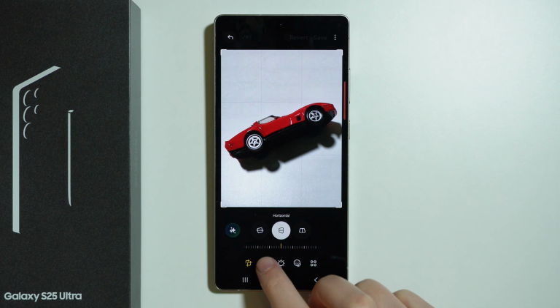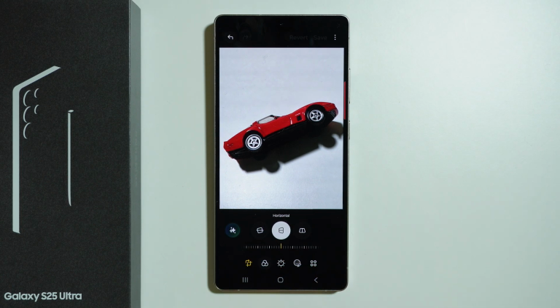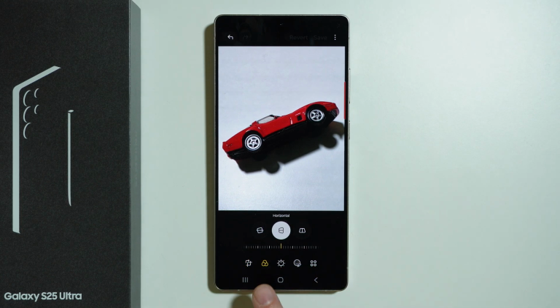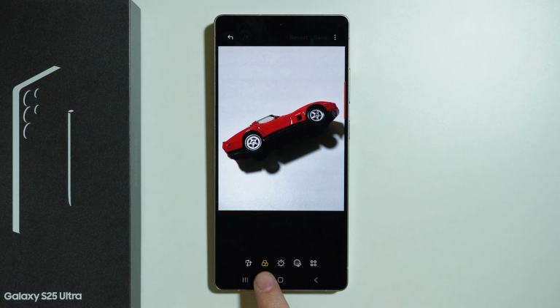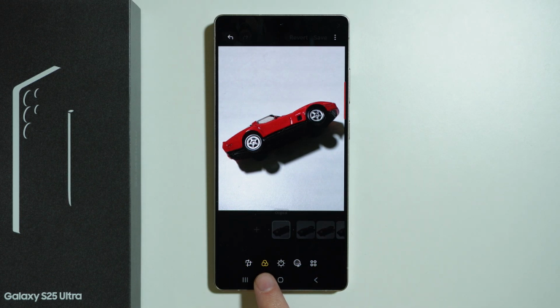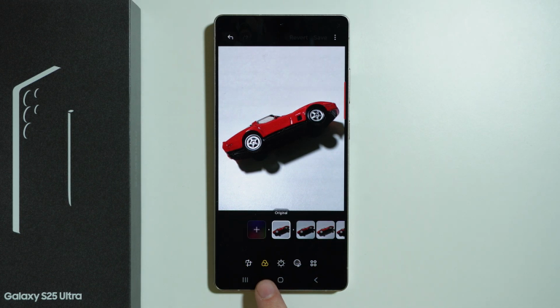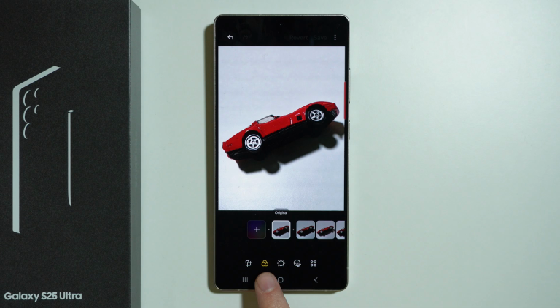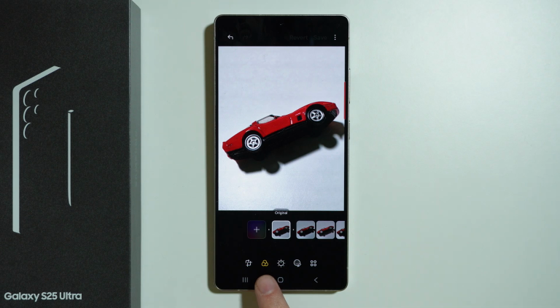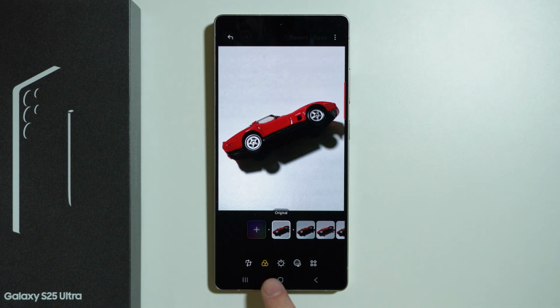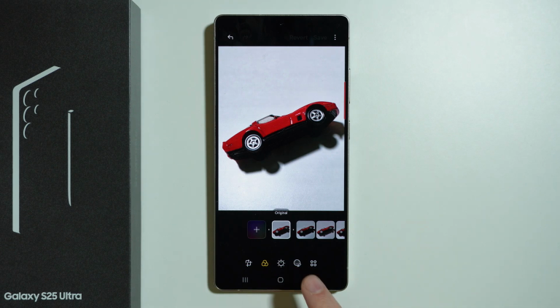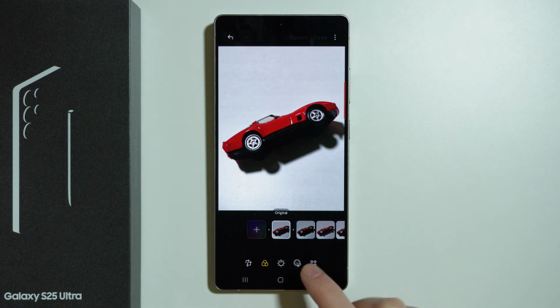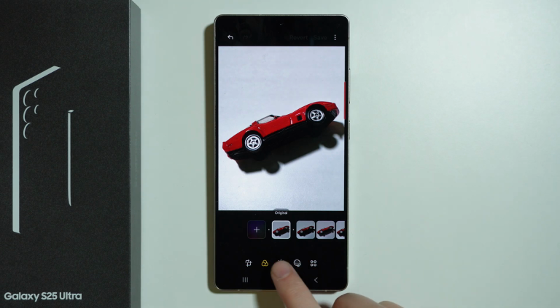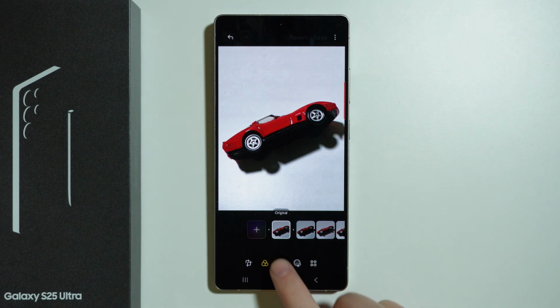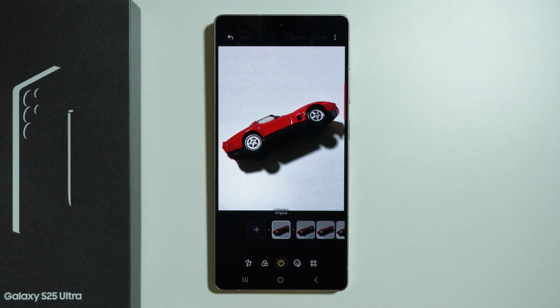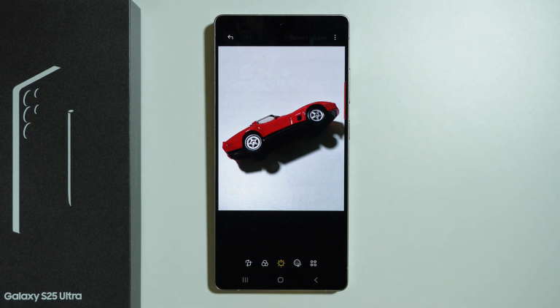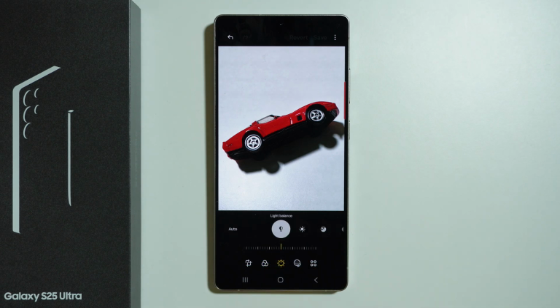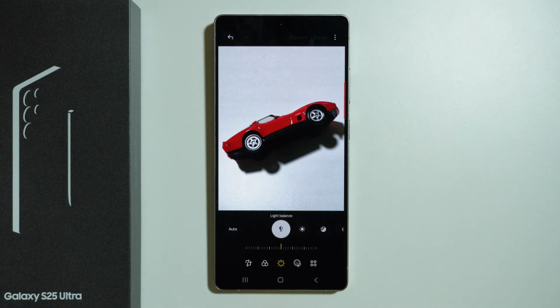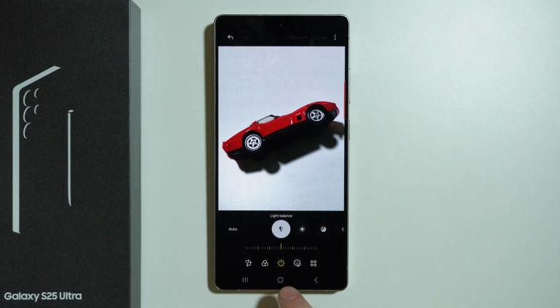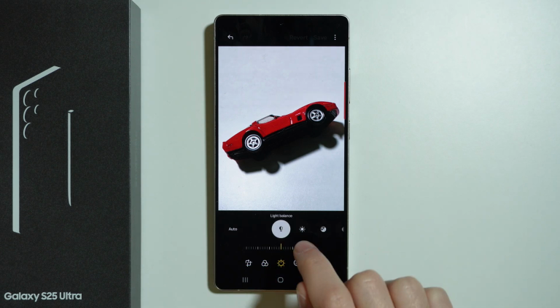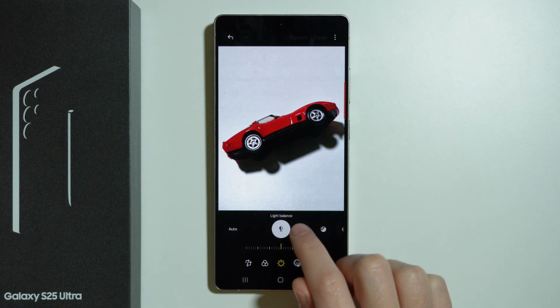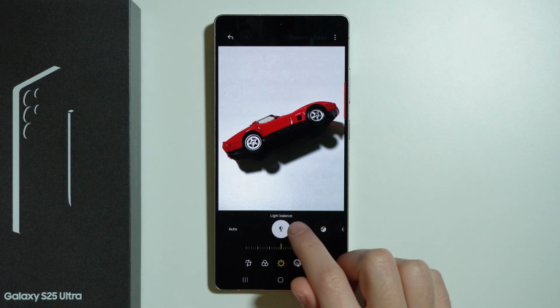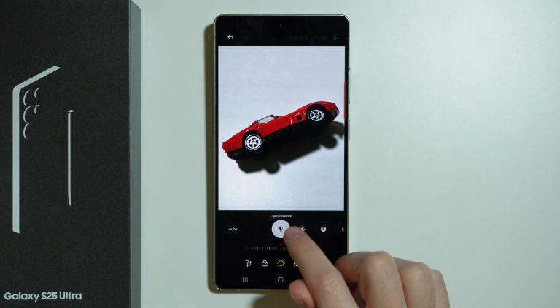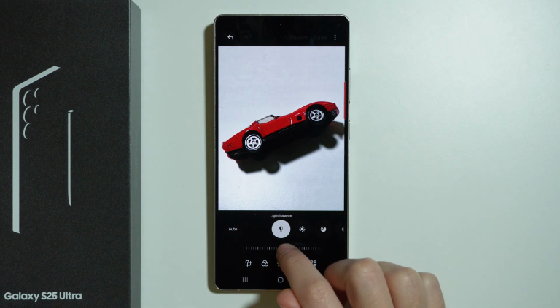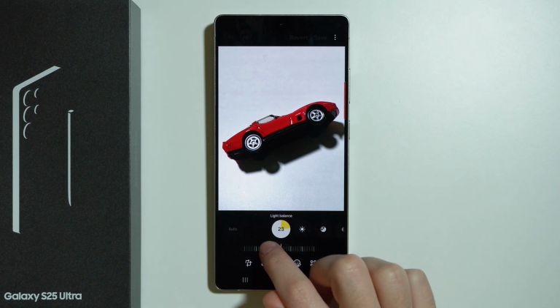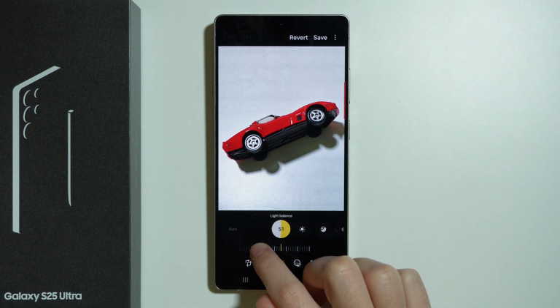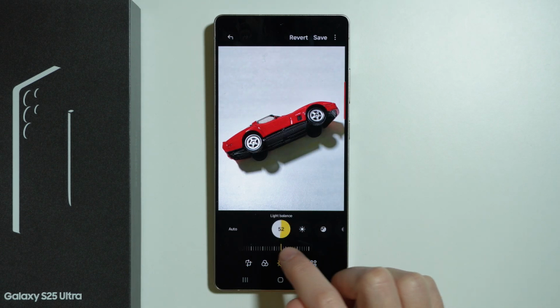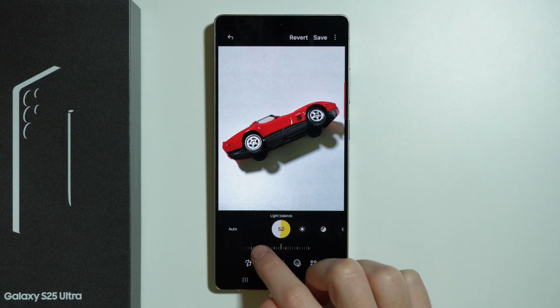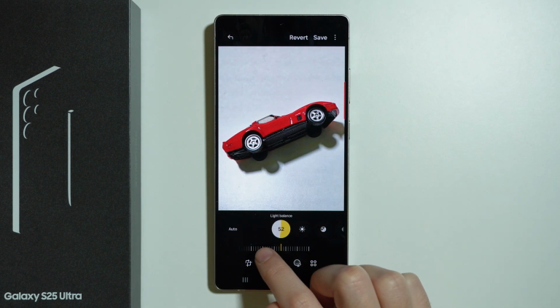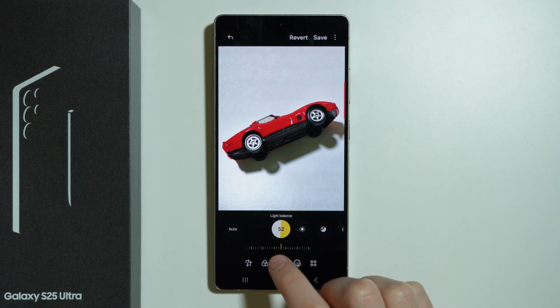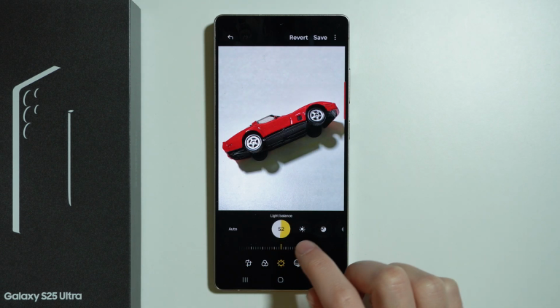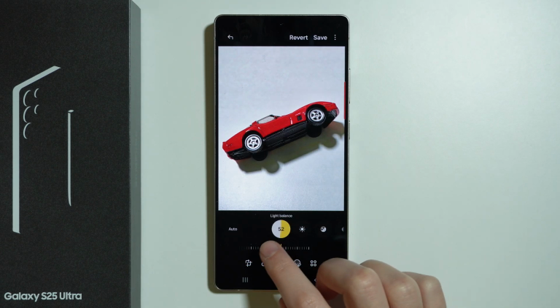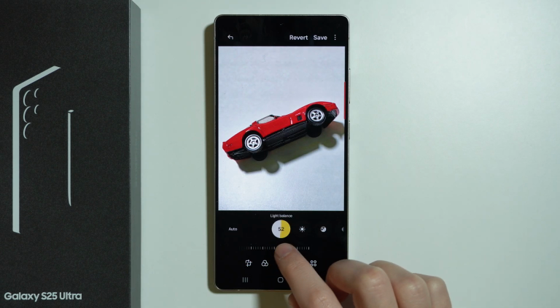Besides that, we can go to filters here in order to apply a filter. The middle icon allows you to adjust the light balance as you can see.